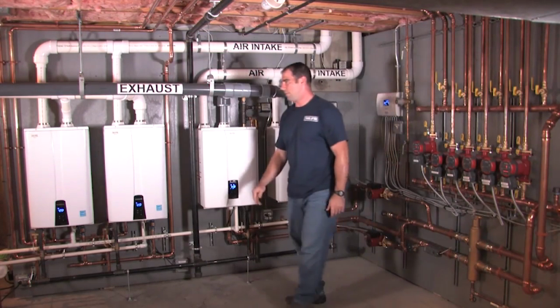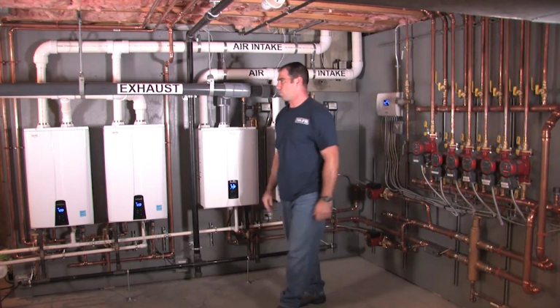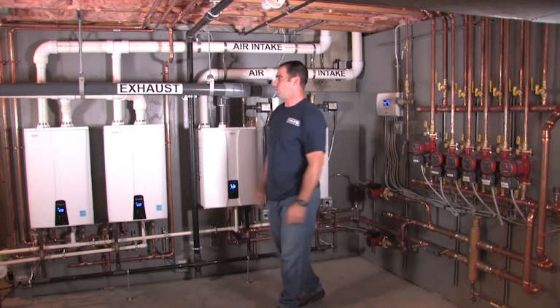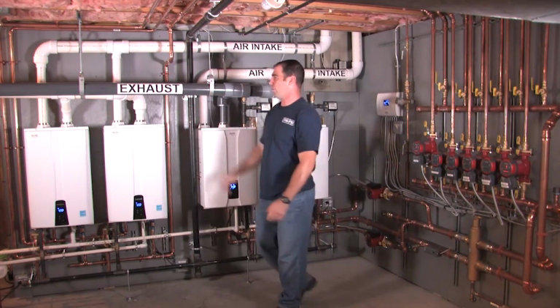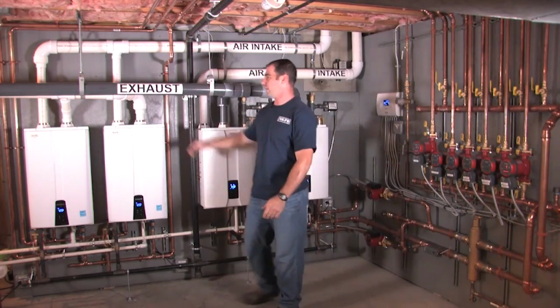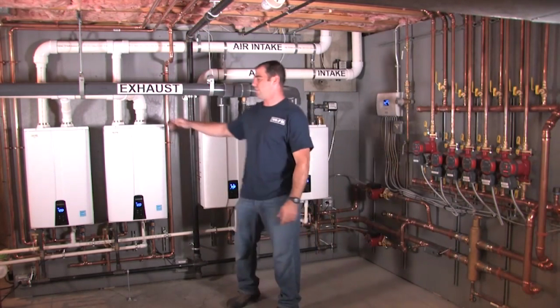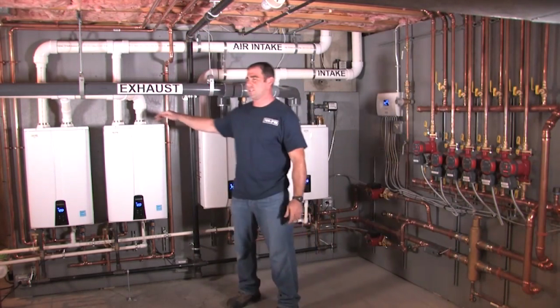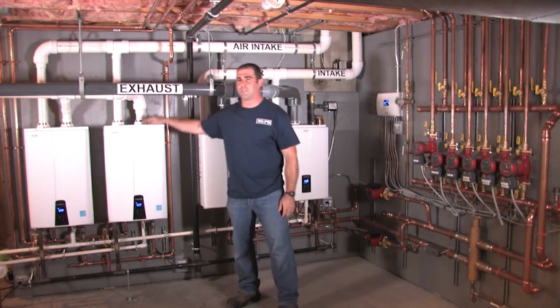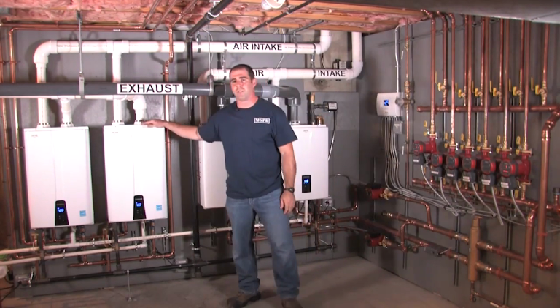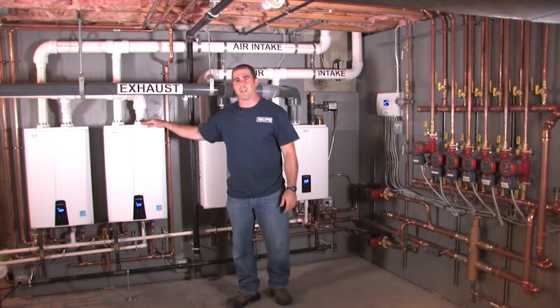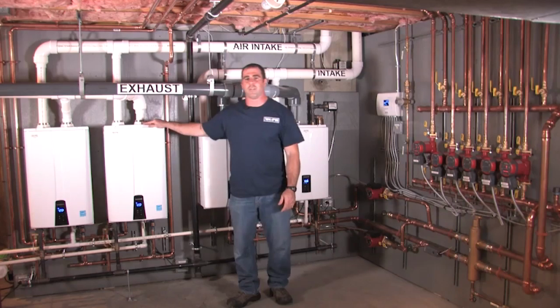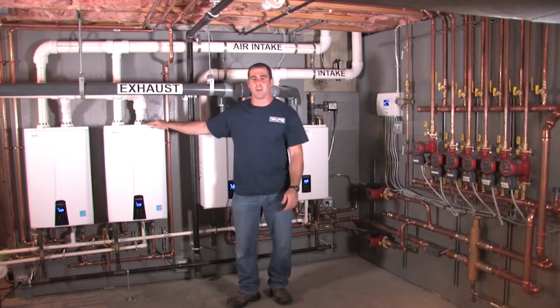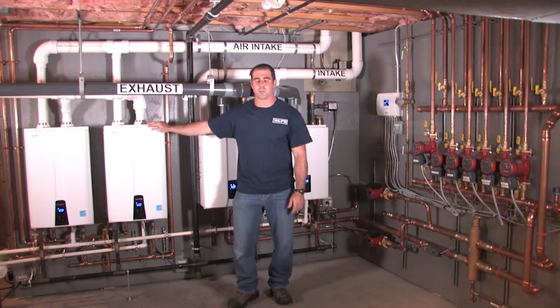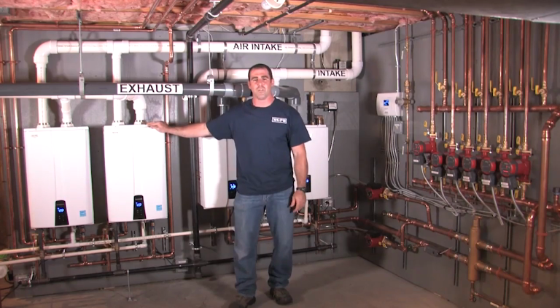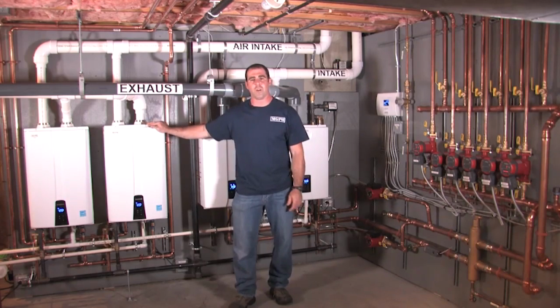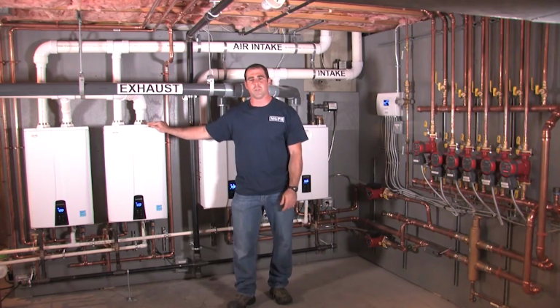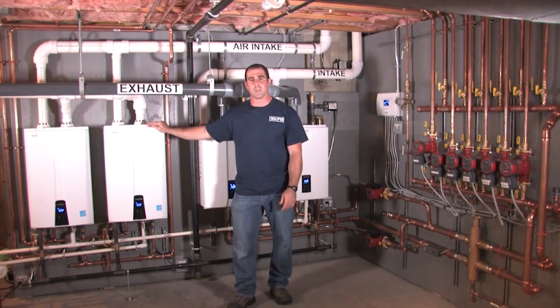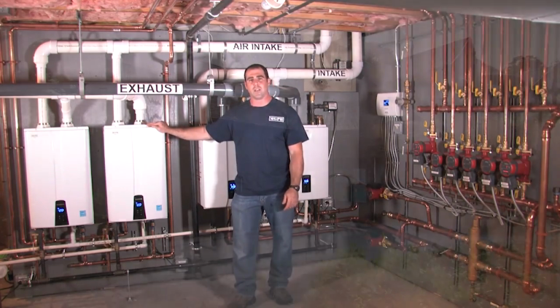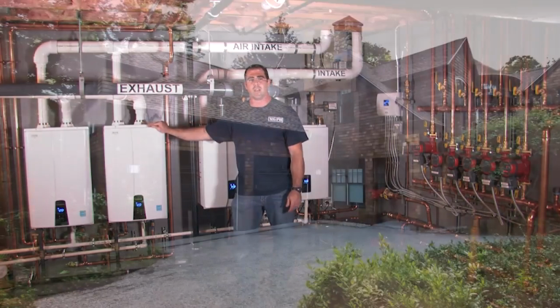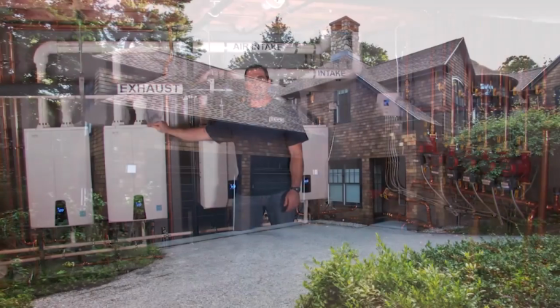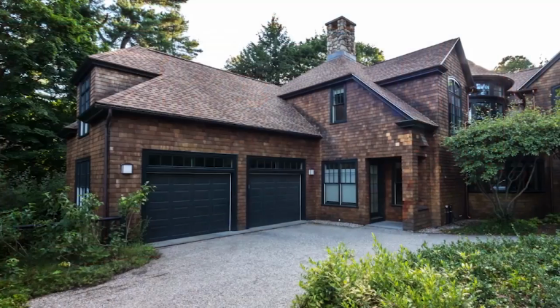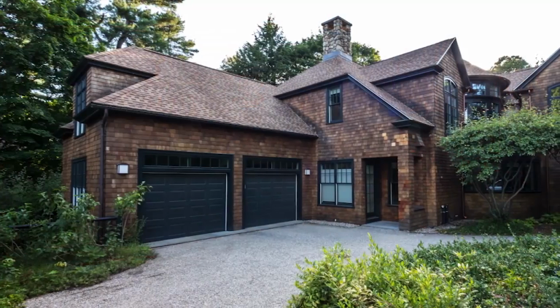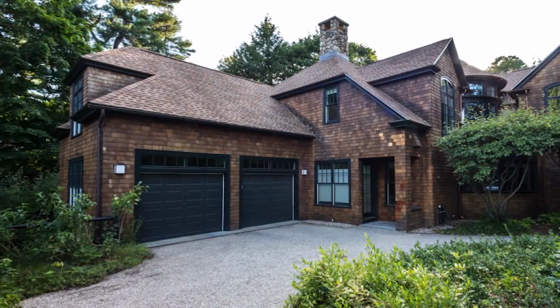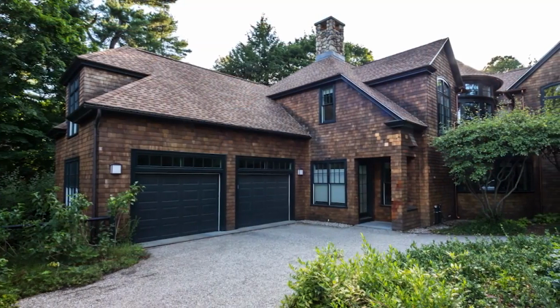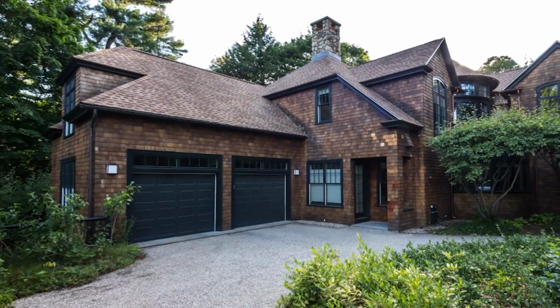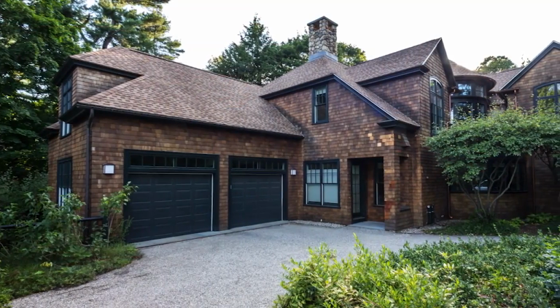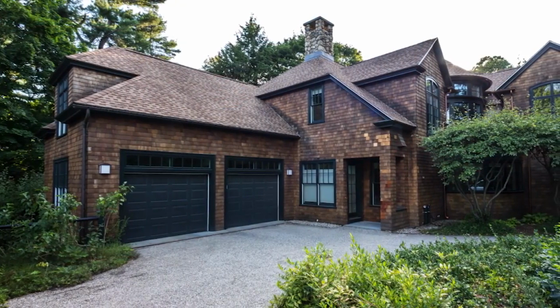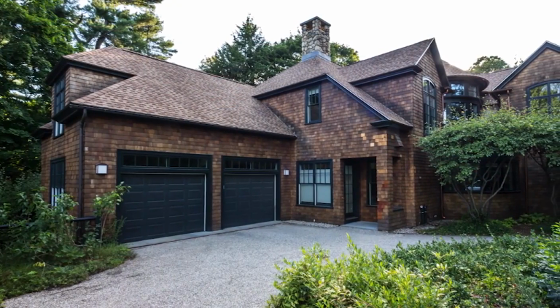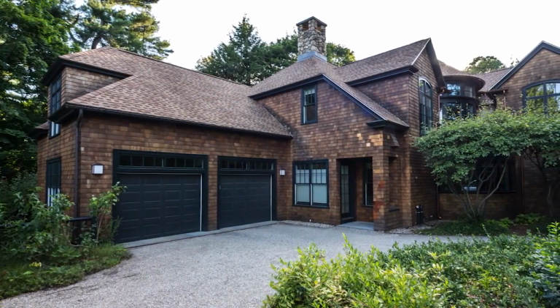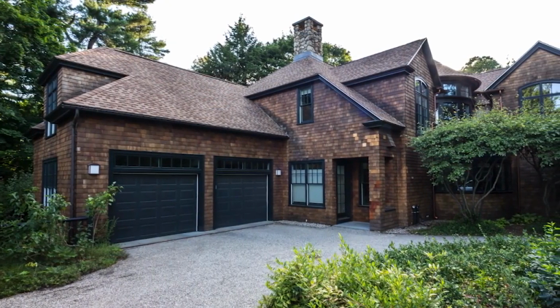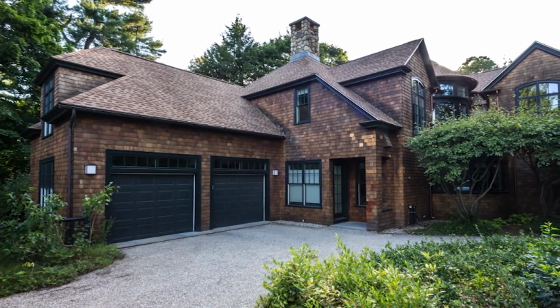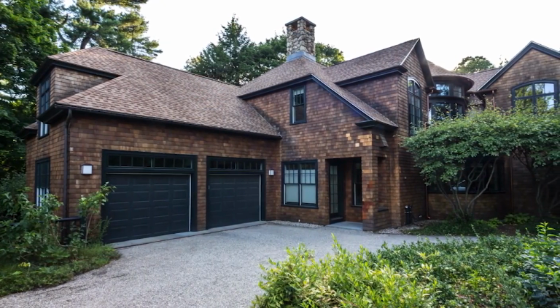This retrofit is in a 7,500 square foot house. It has five and a half baths and four bedrooms.